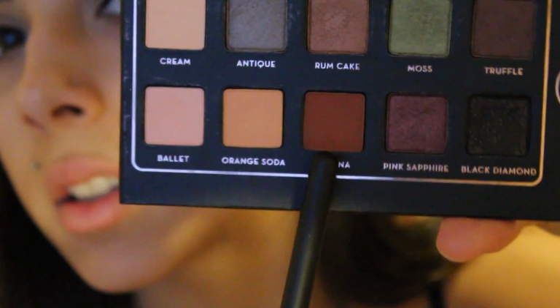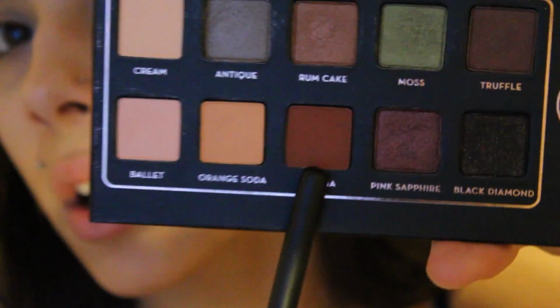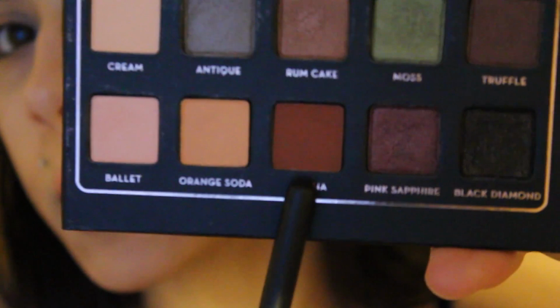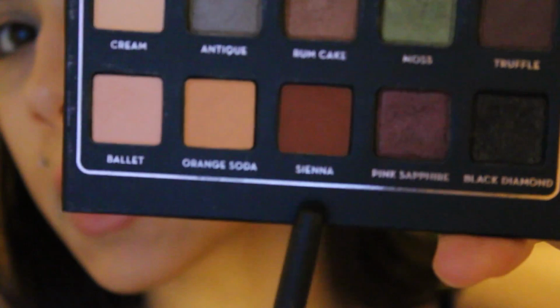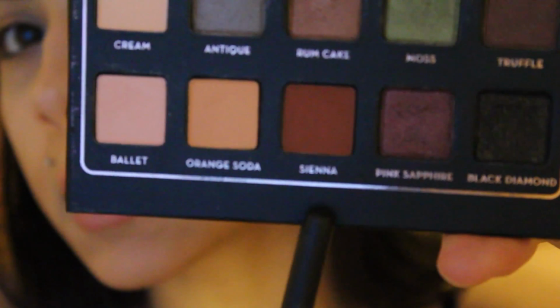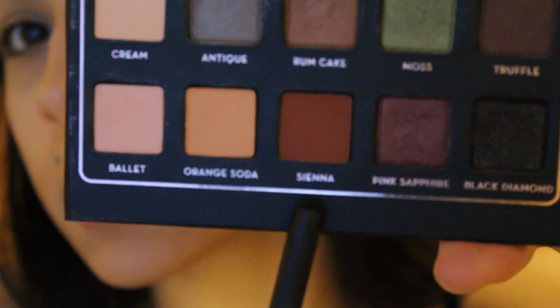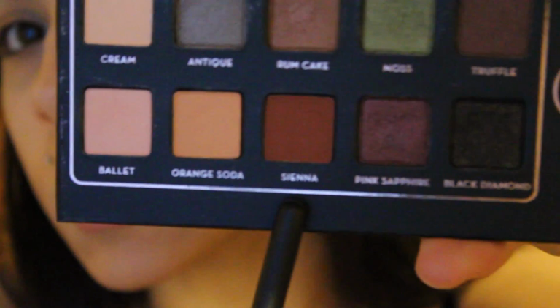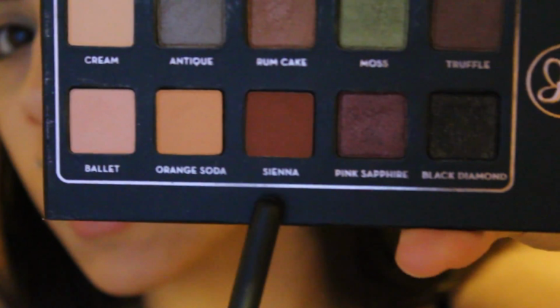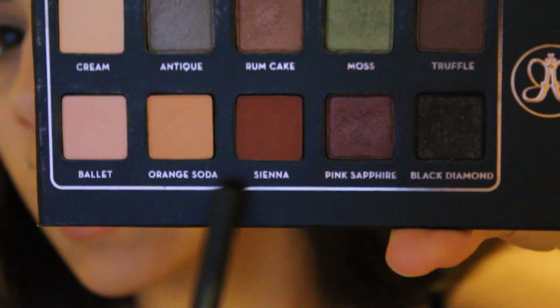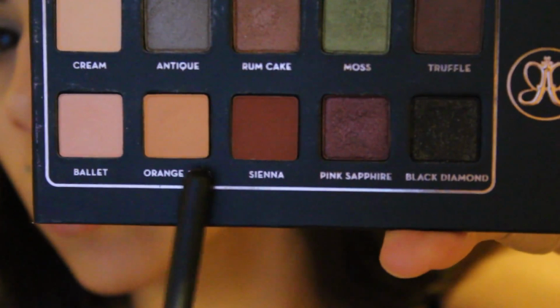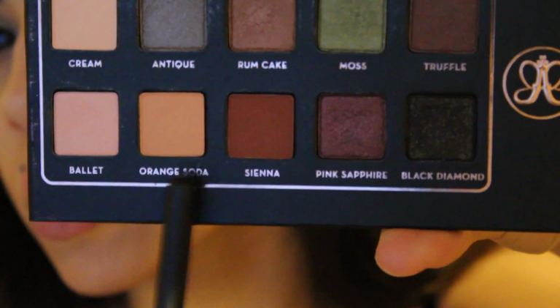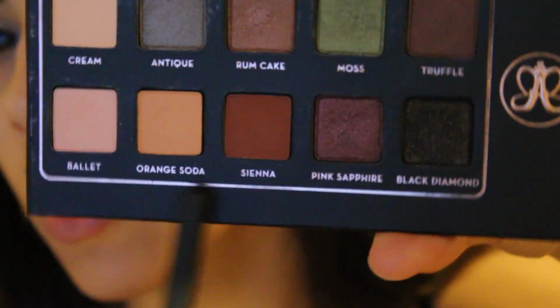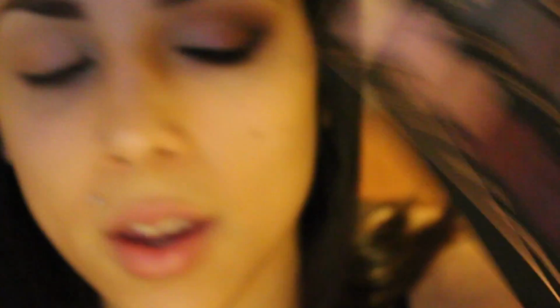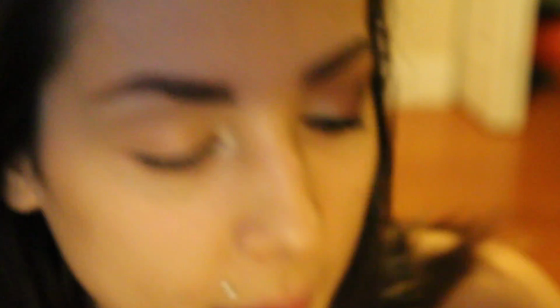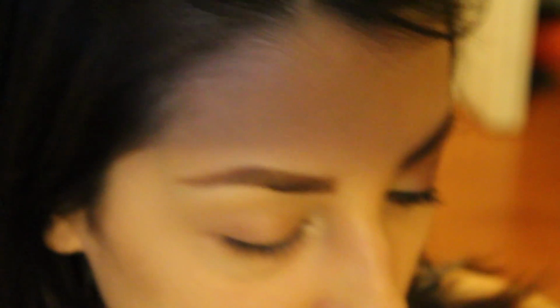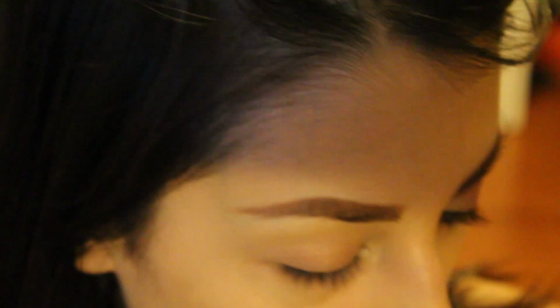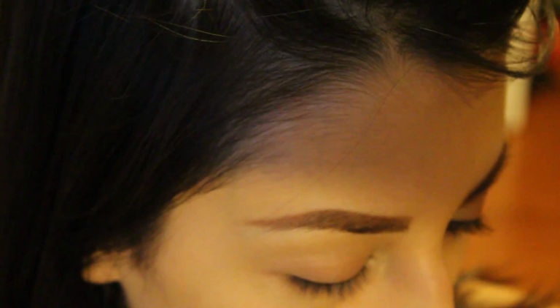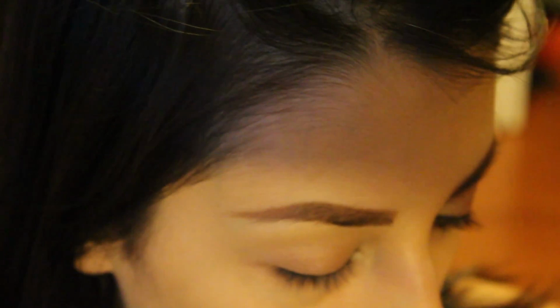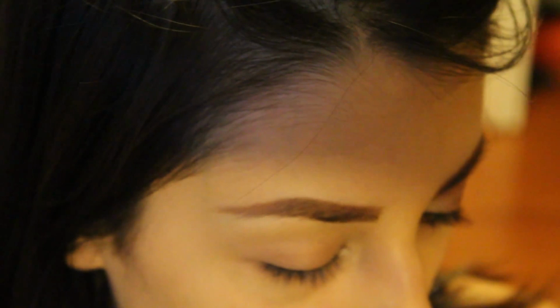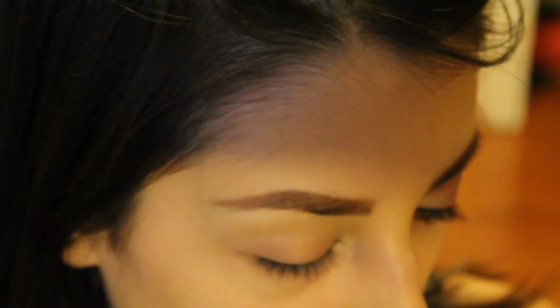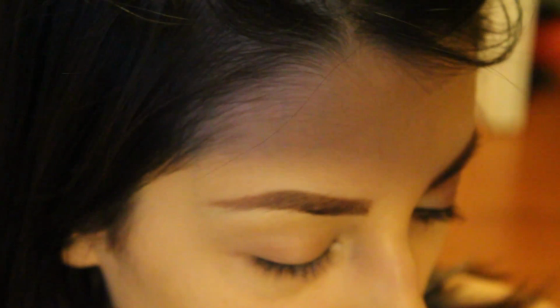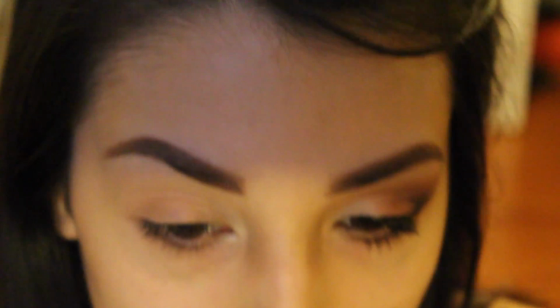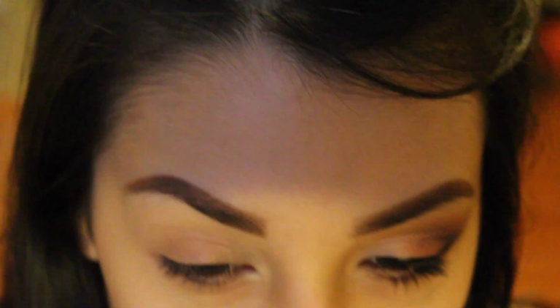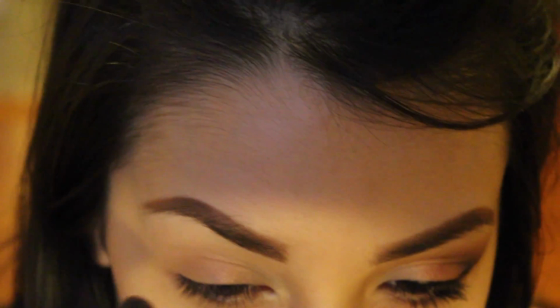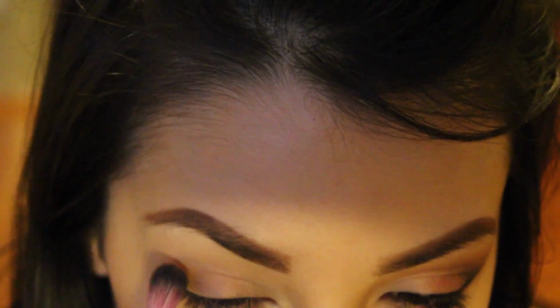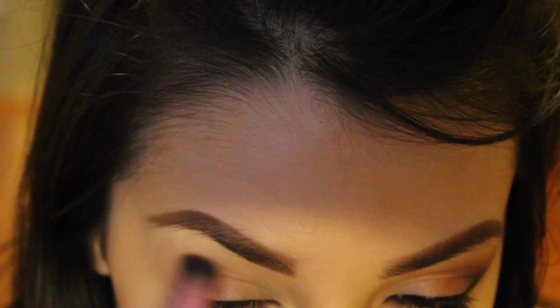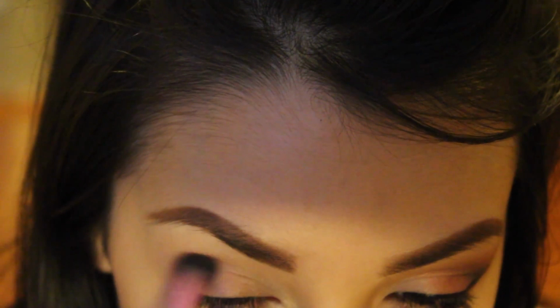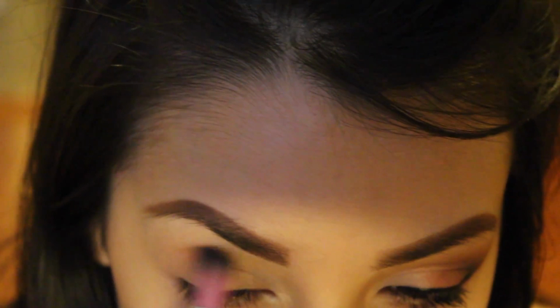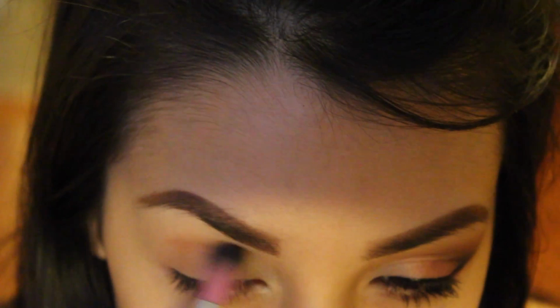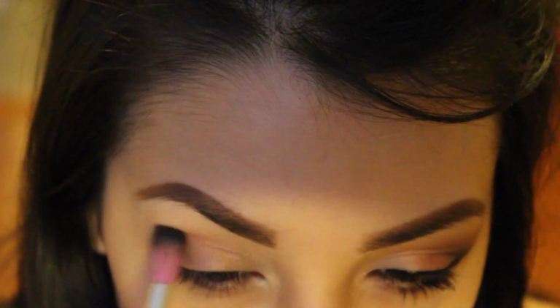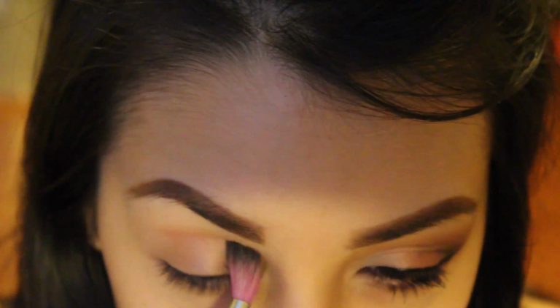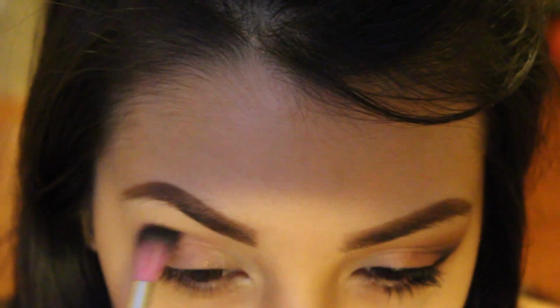I'll be taking Sienna and Orange Soda, and I'm going to be mixing those together and applying them to my crease.